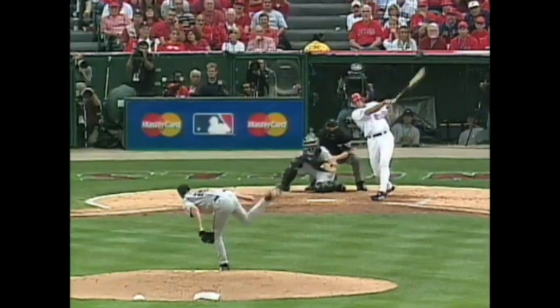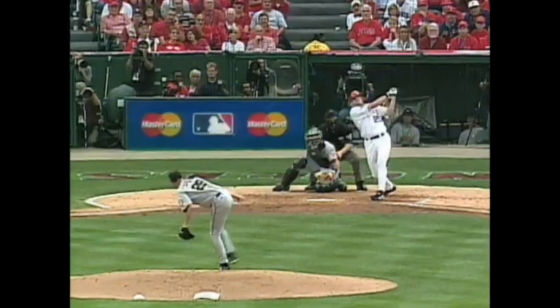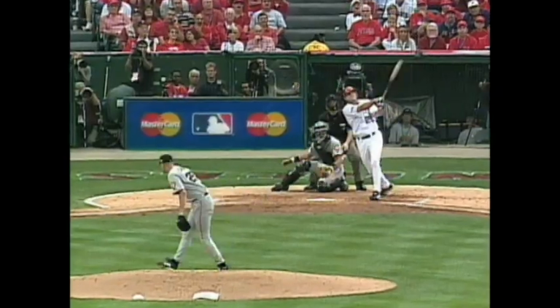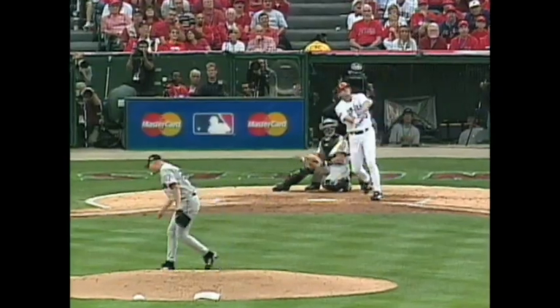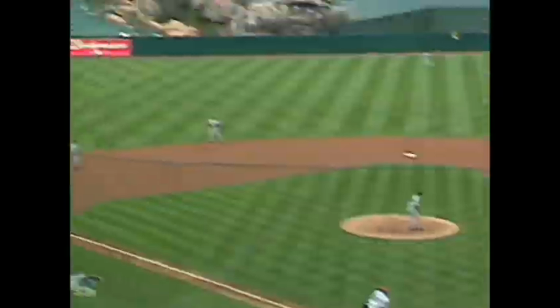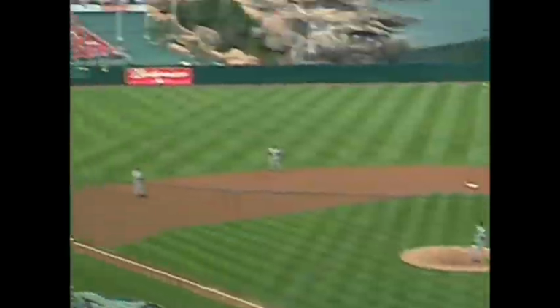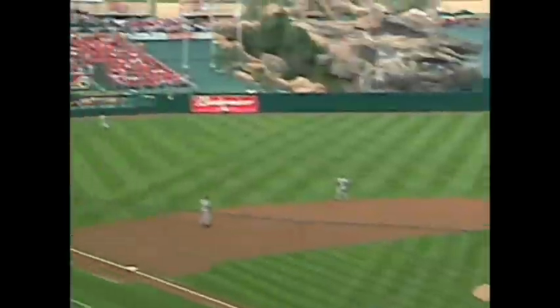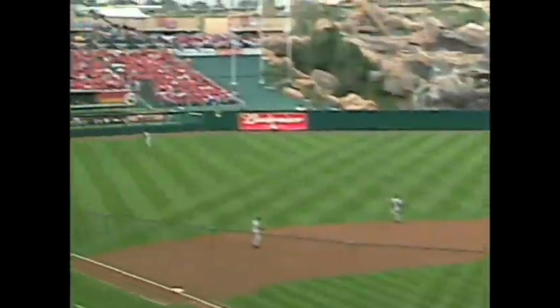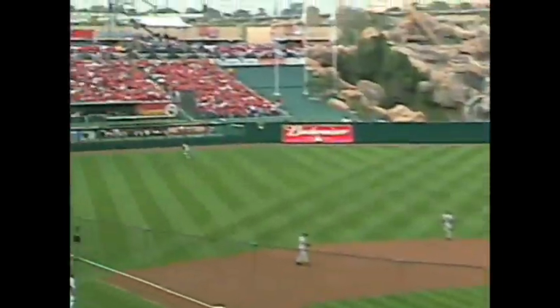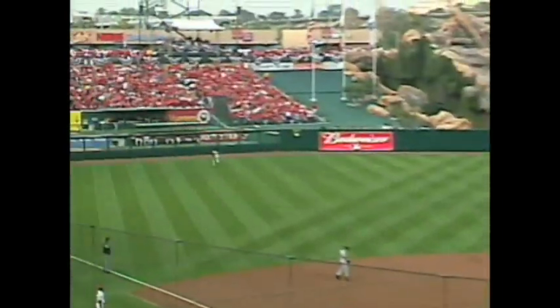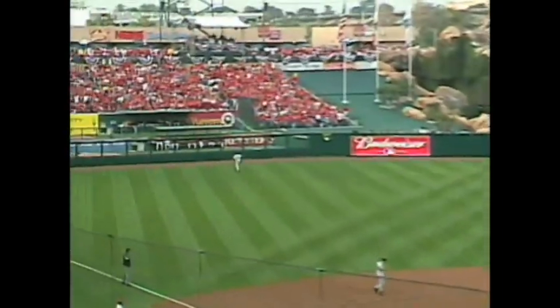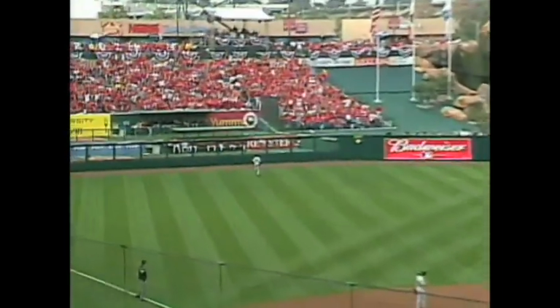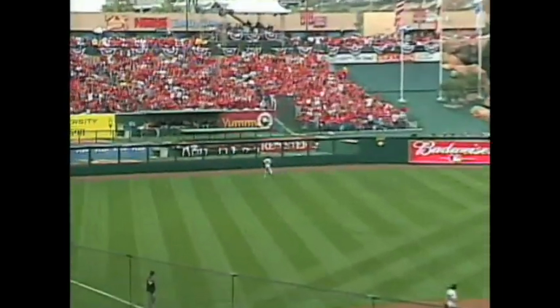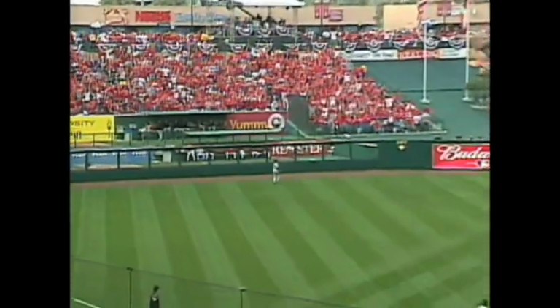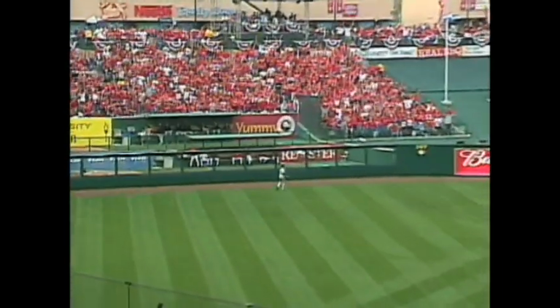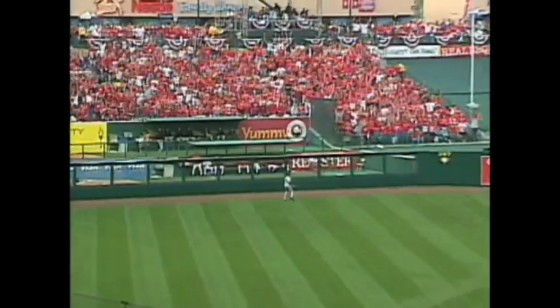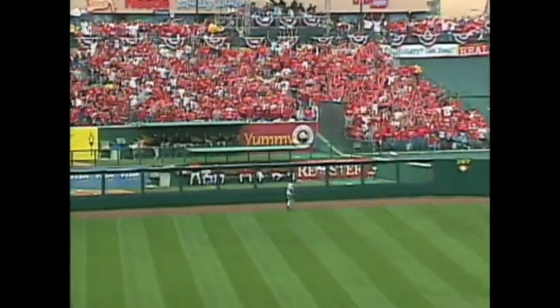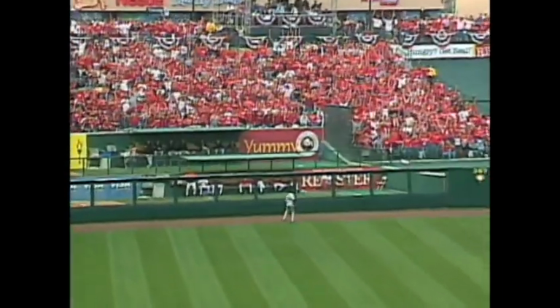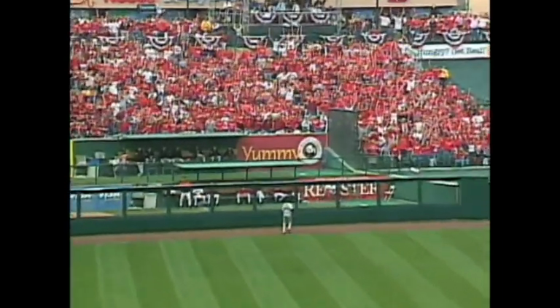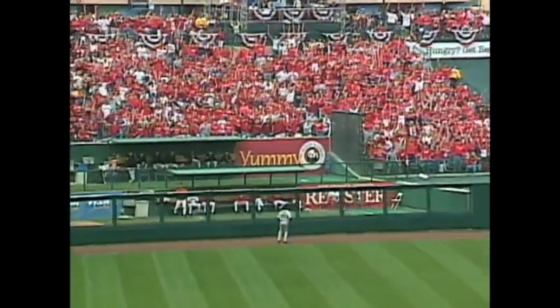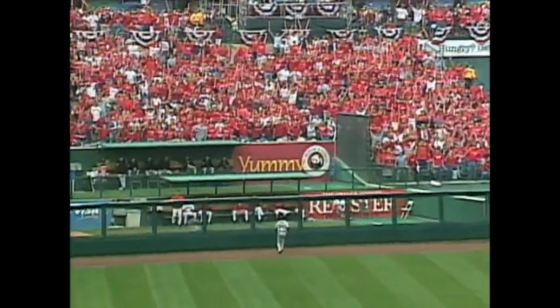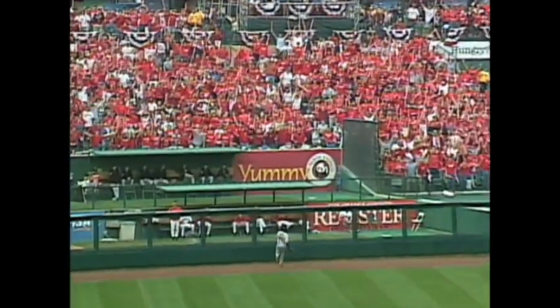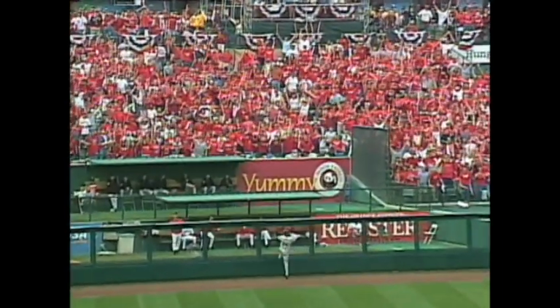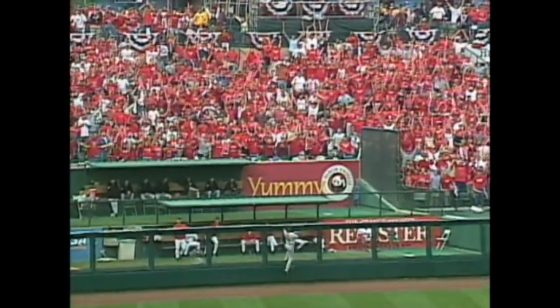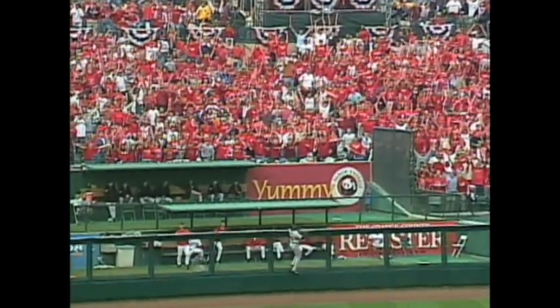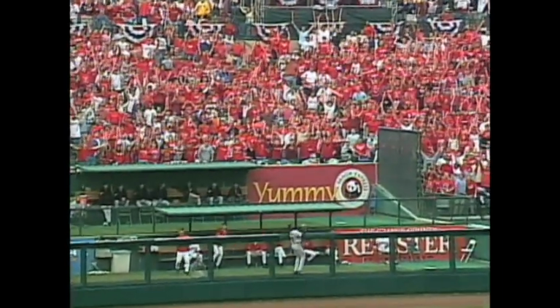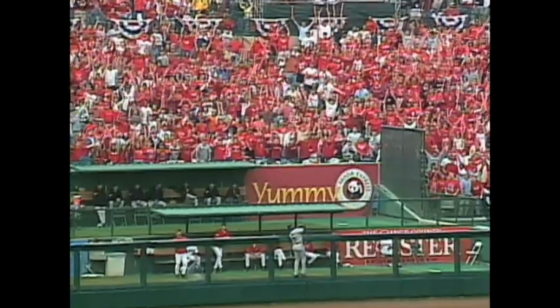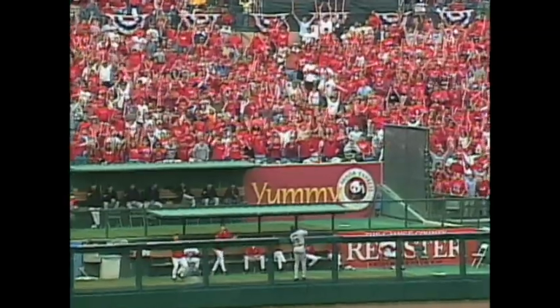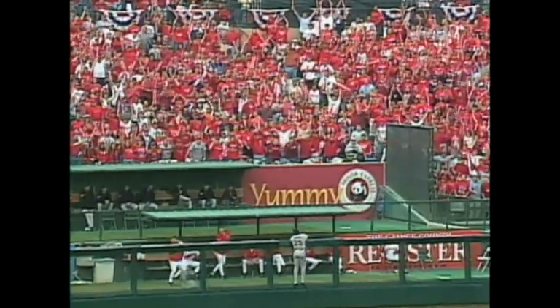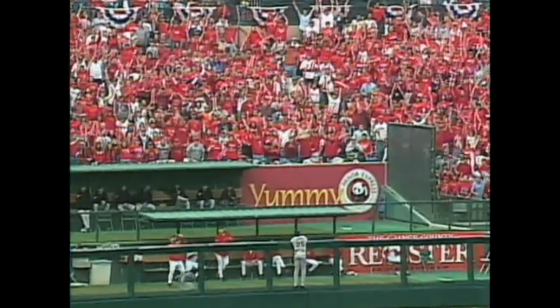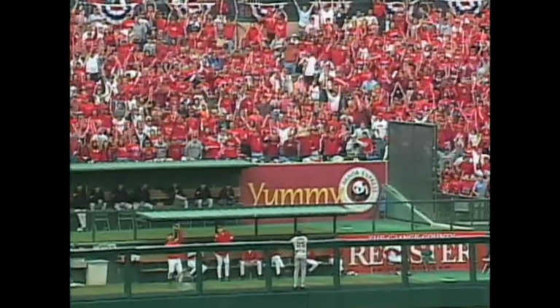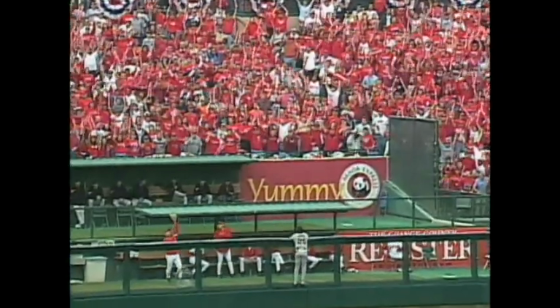The ball gets into one to left, at the wall, it's good.